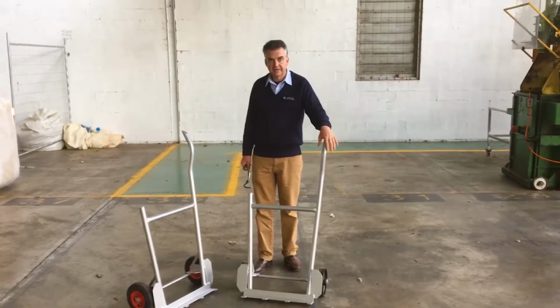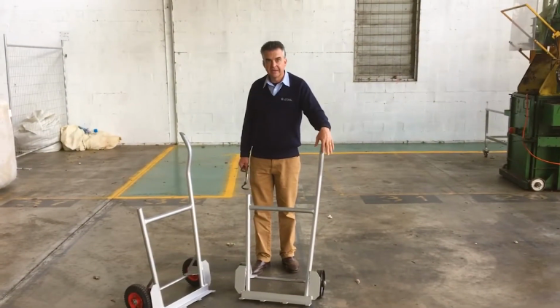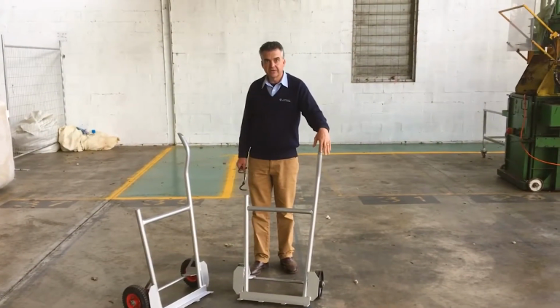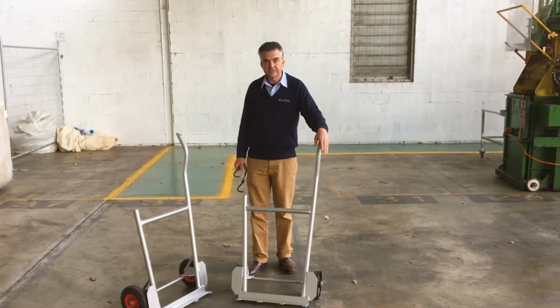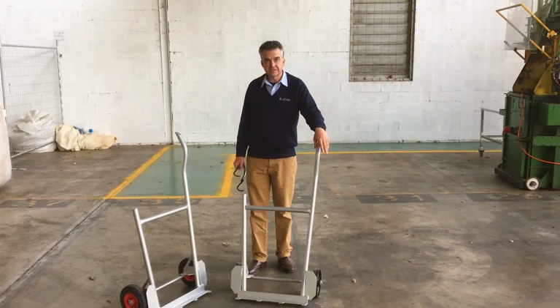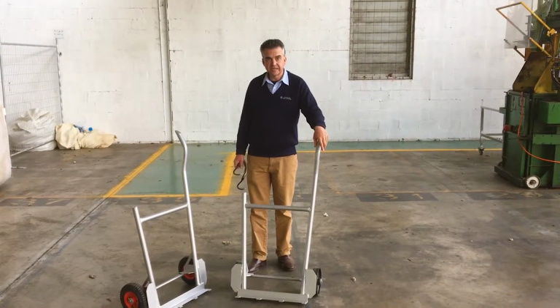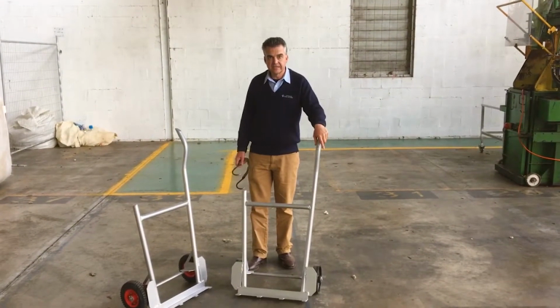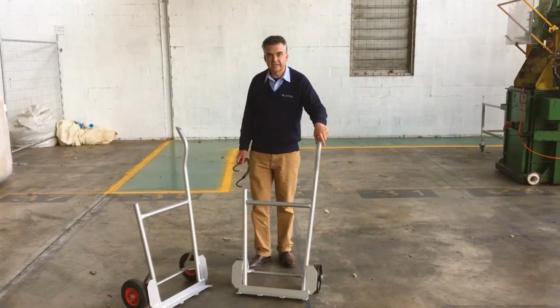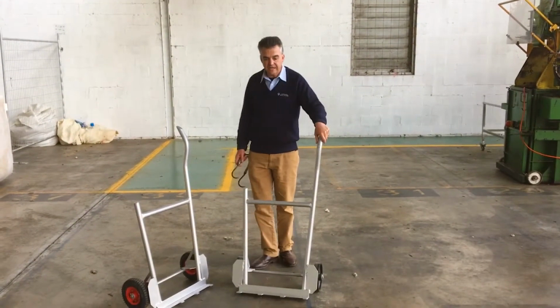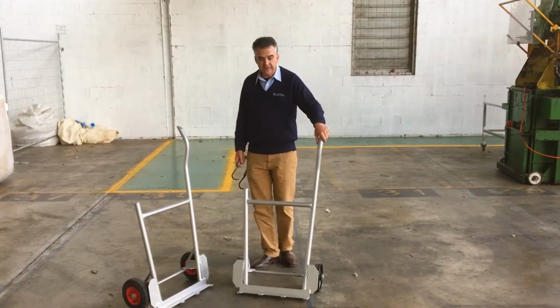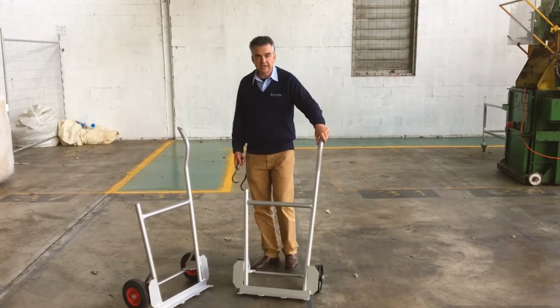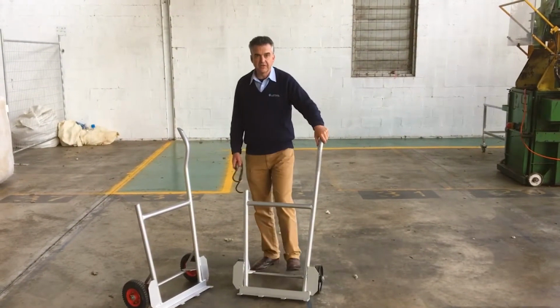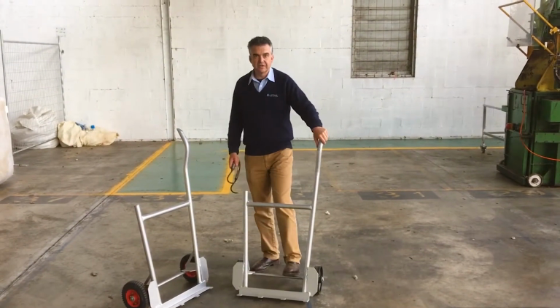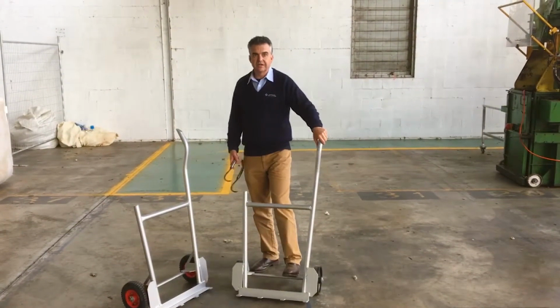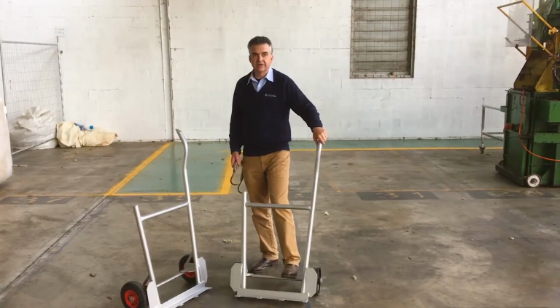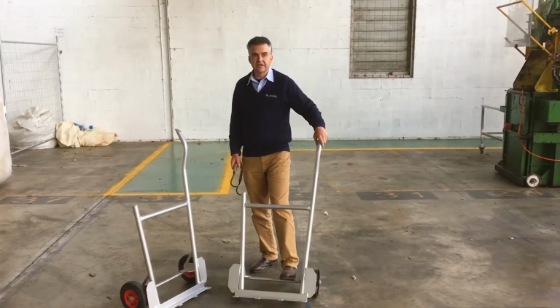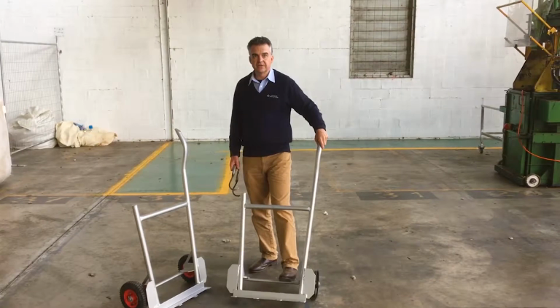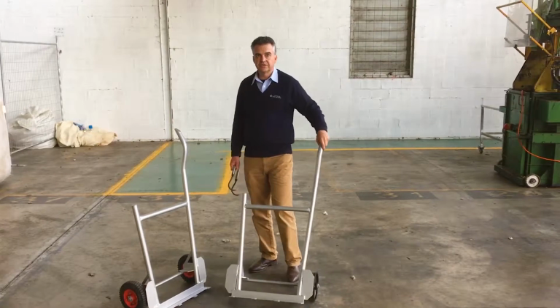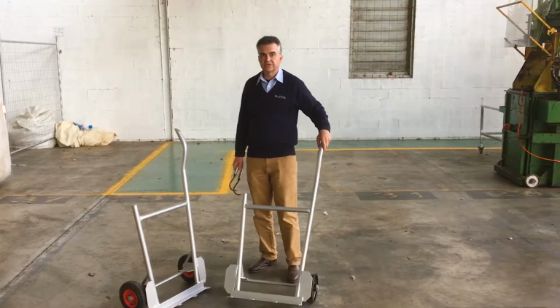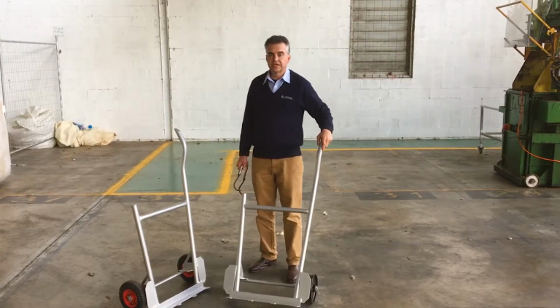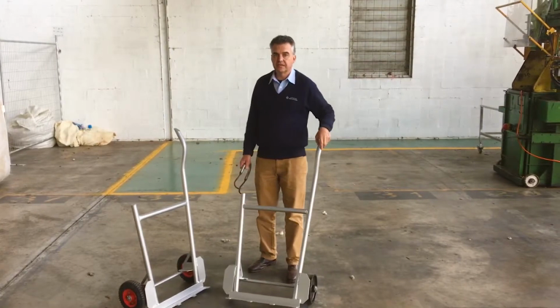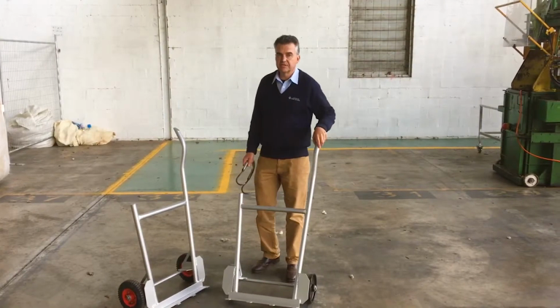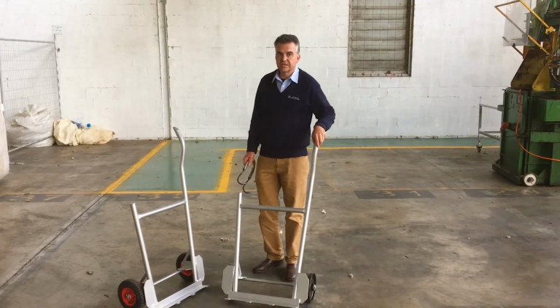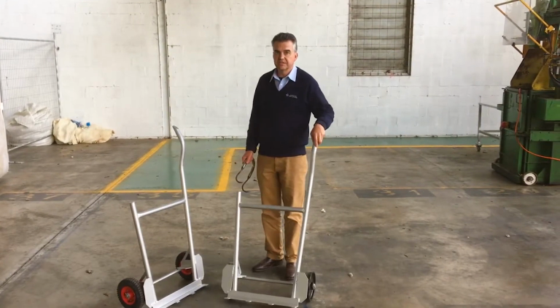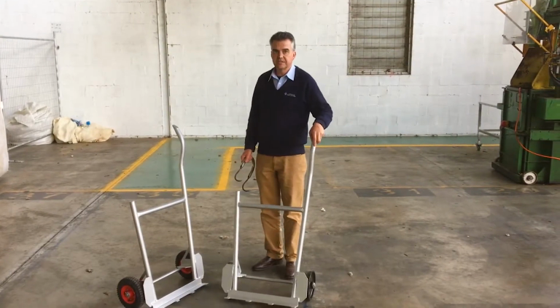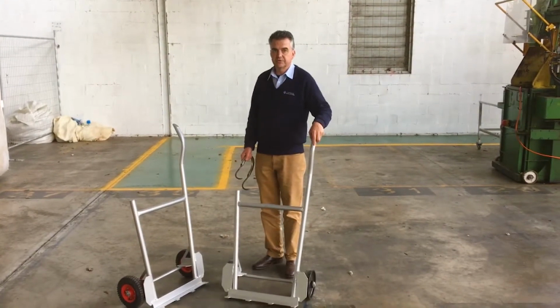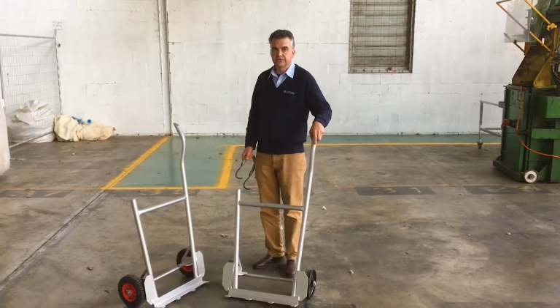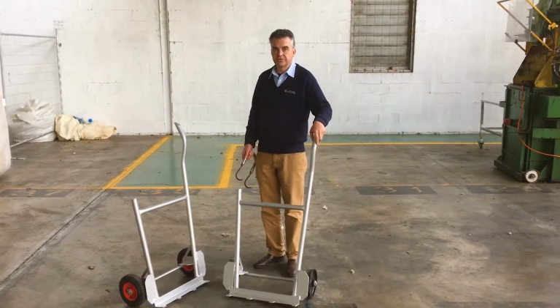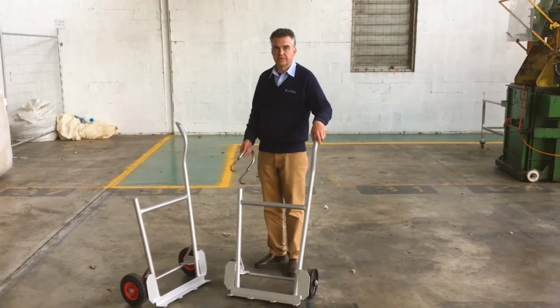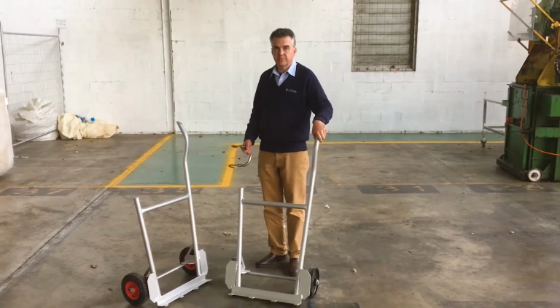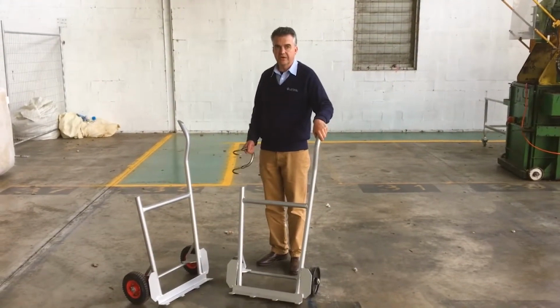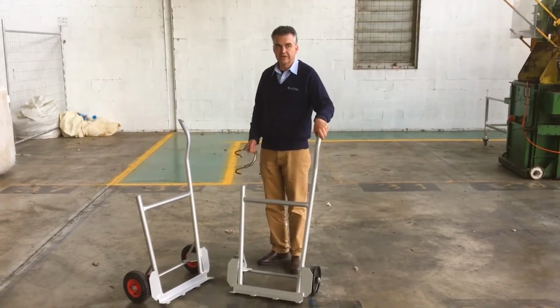Hey guys, today we're going to give you a rundown on a couple of safety tips on using a barrow.